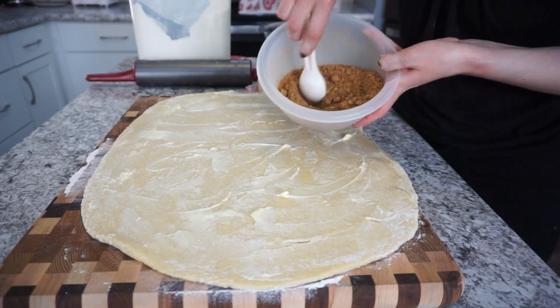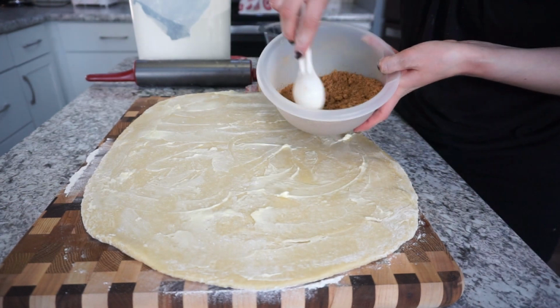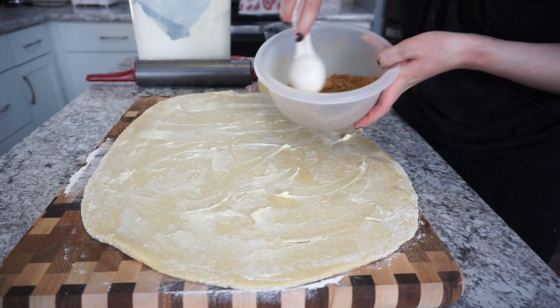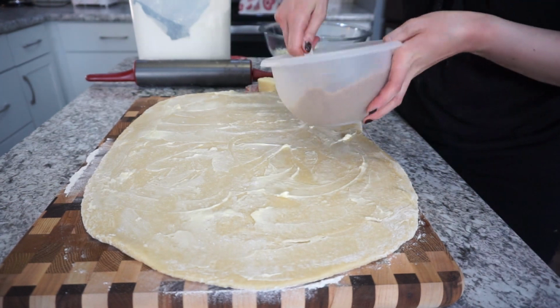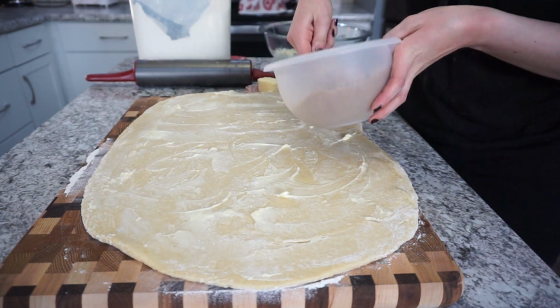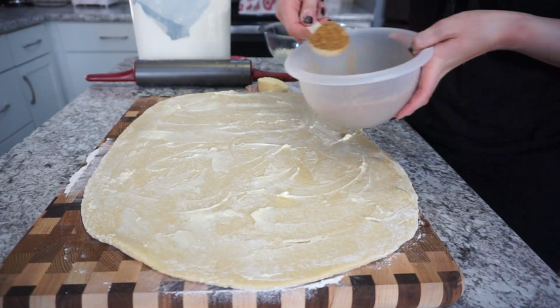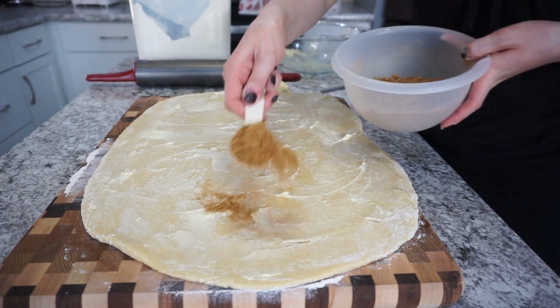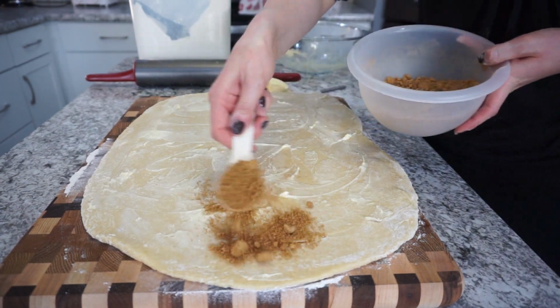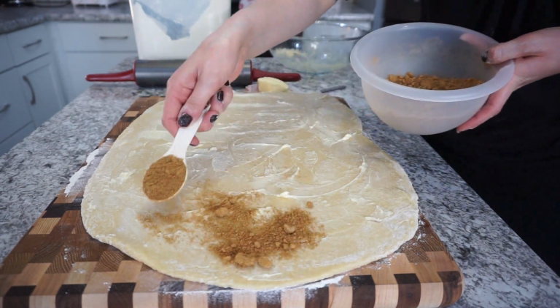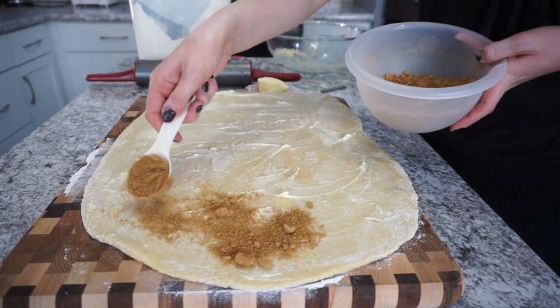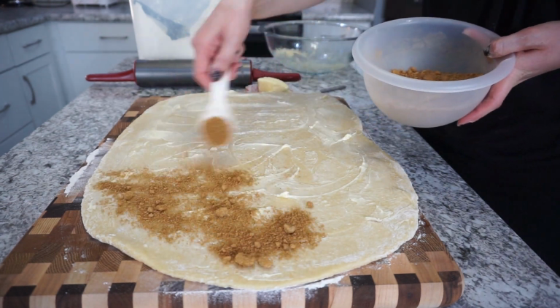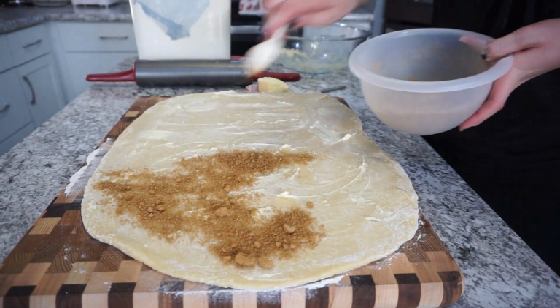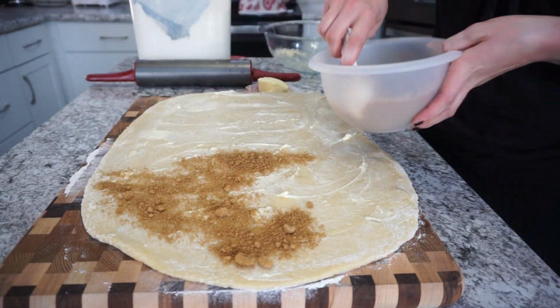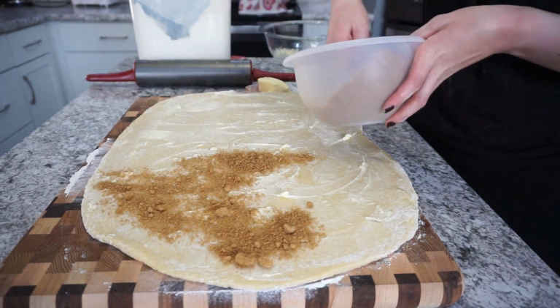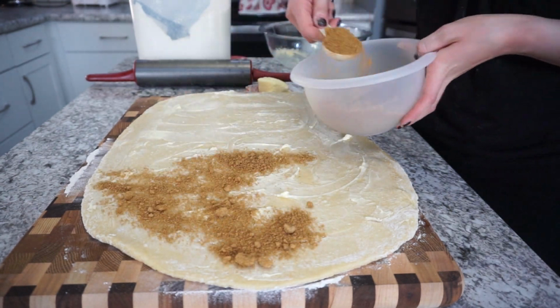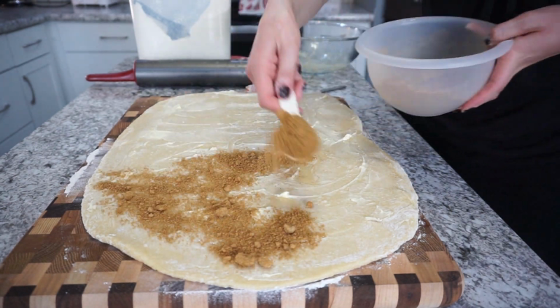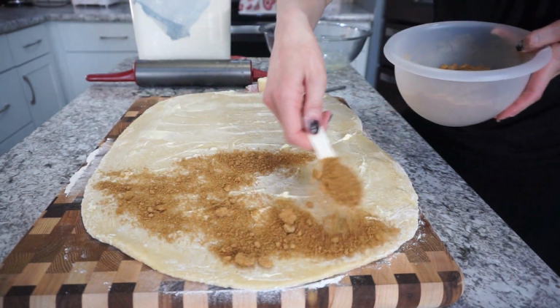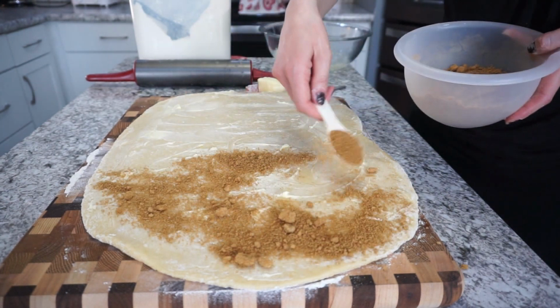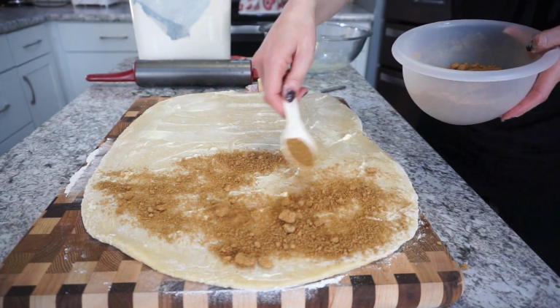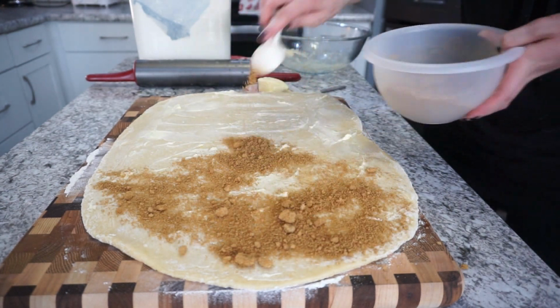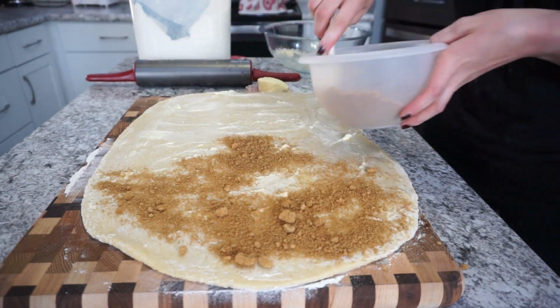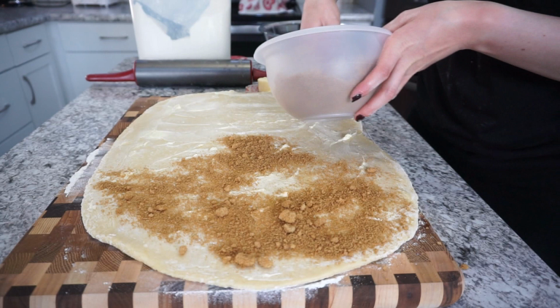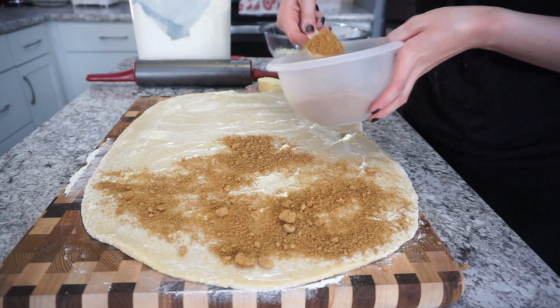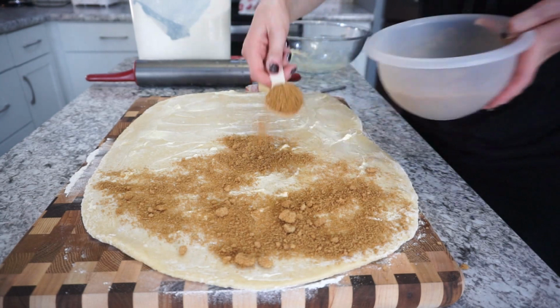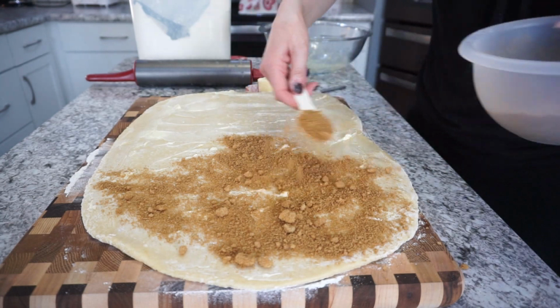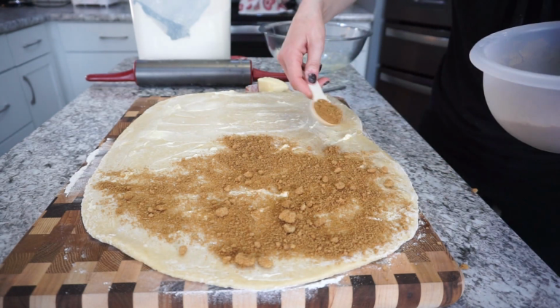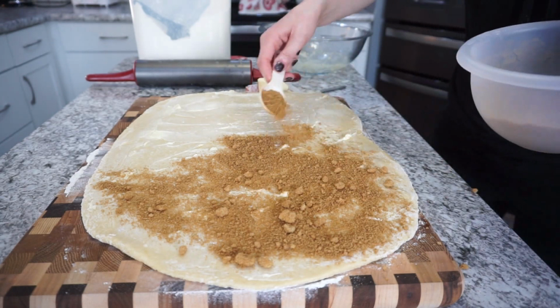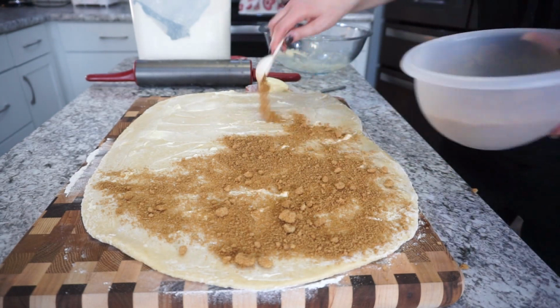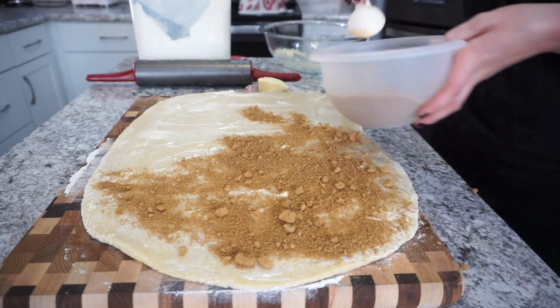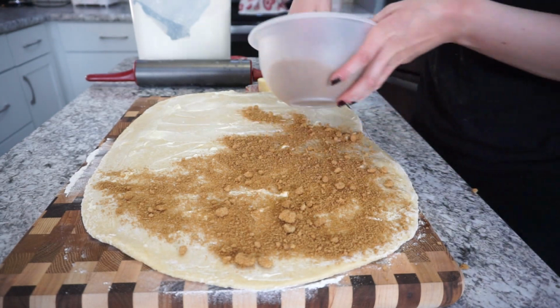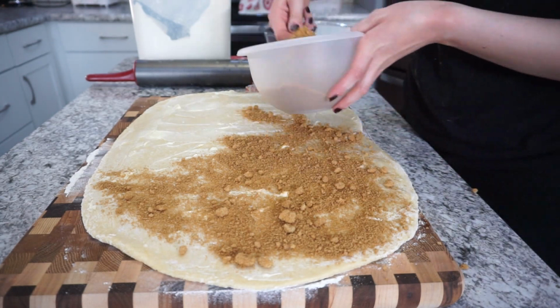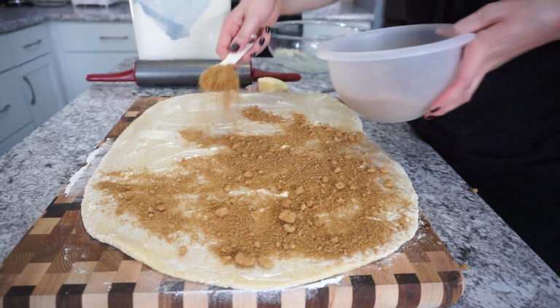Then take that brown sugar and cinnamon mixture and spread it across the dough in a nice even layer.